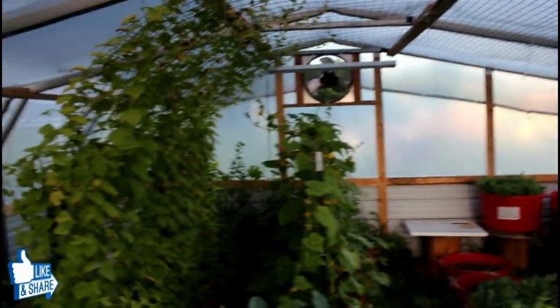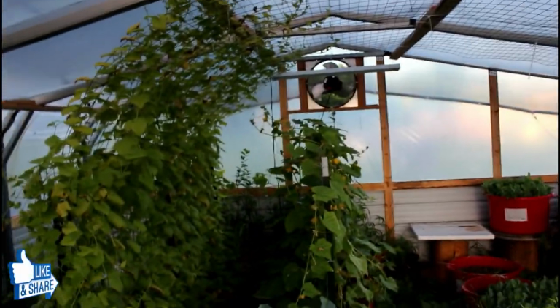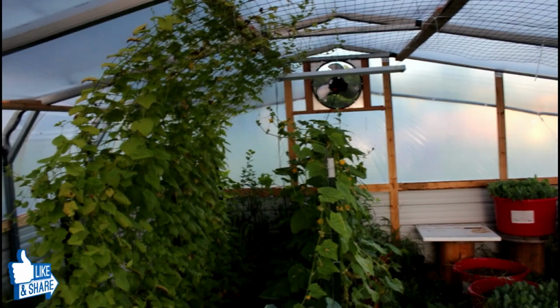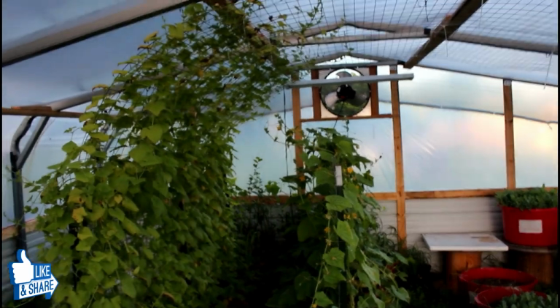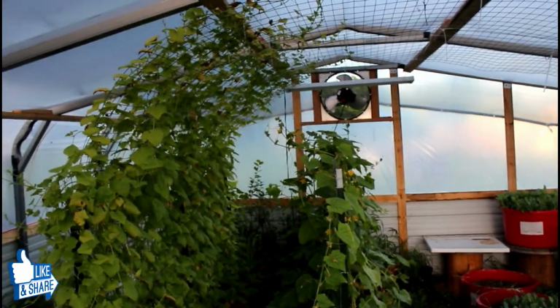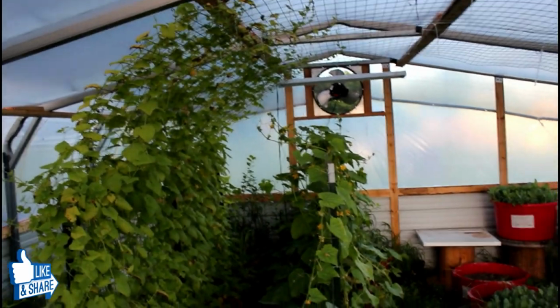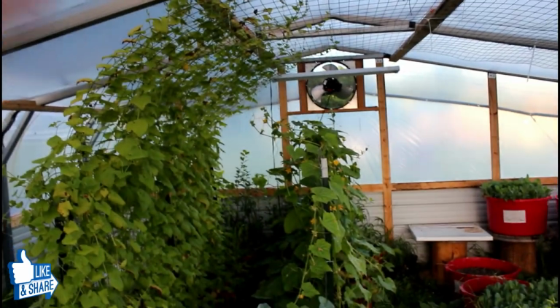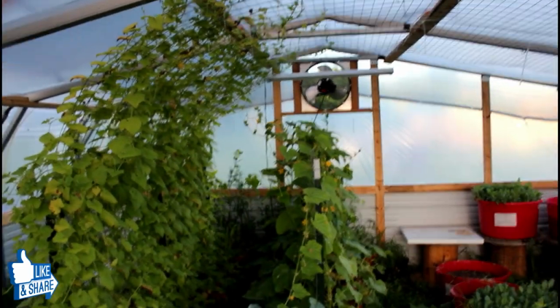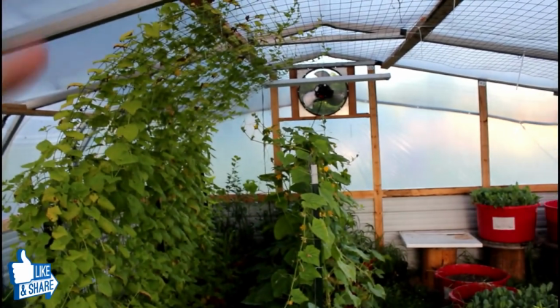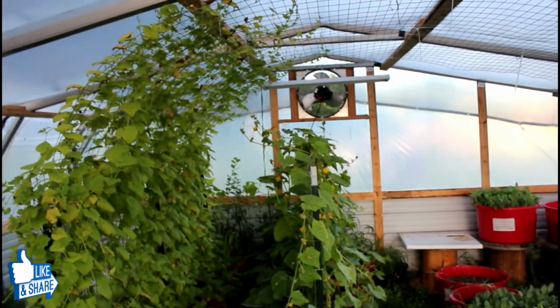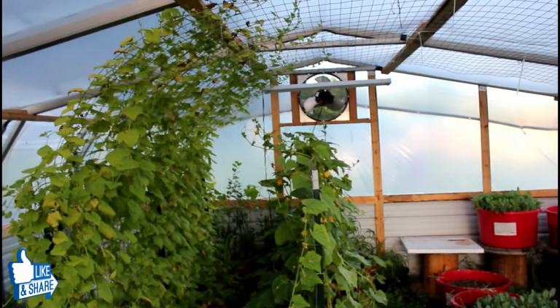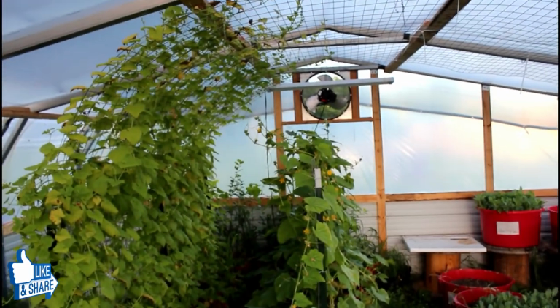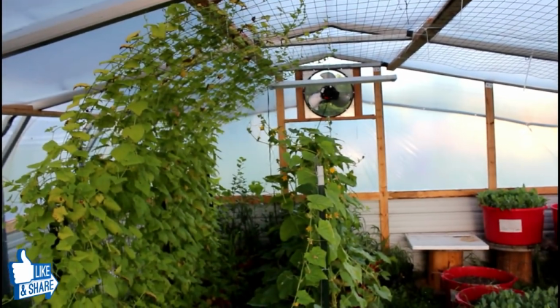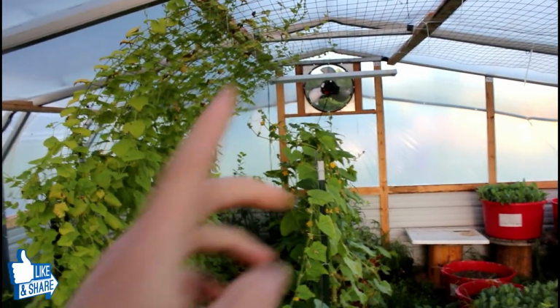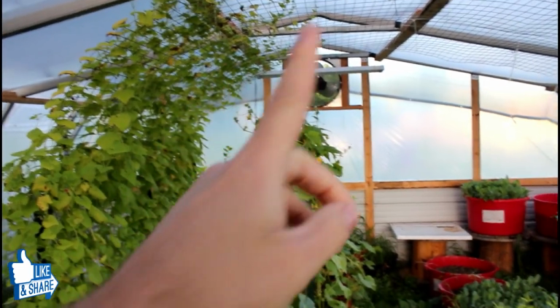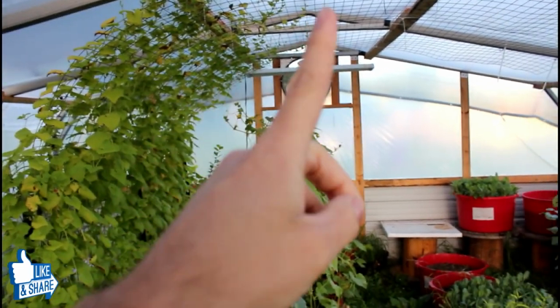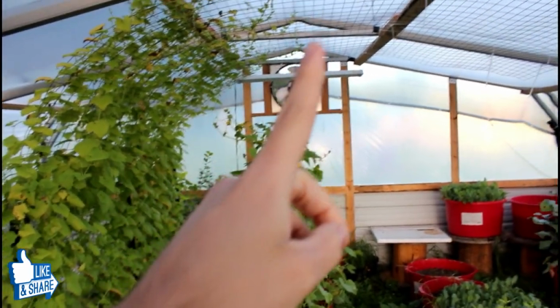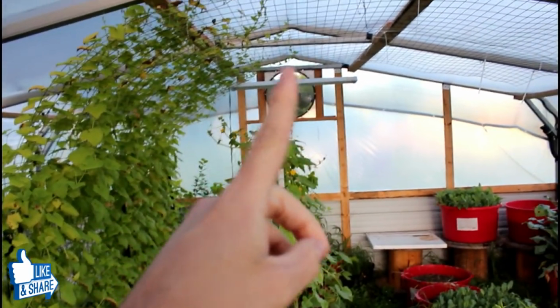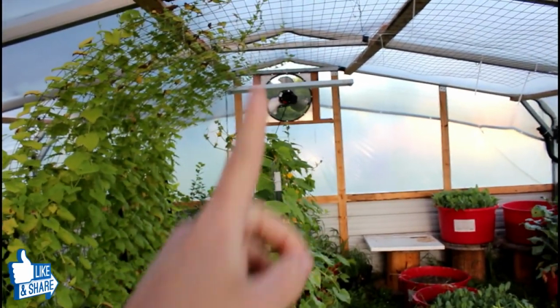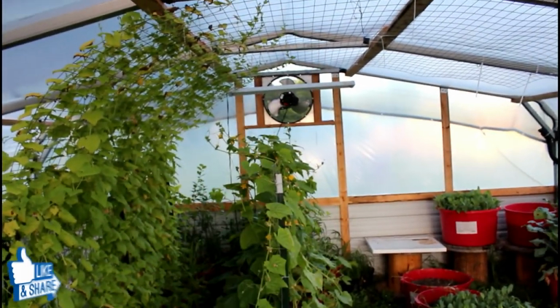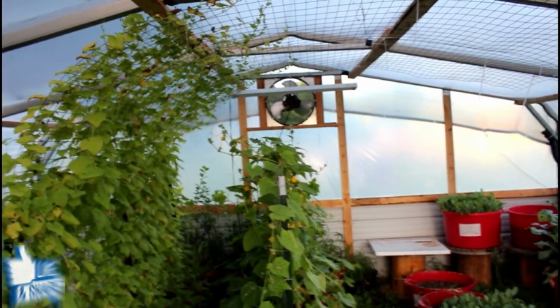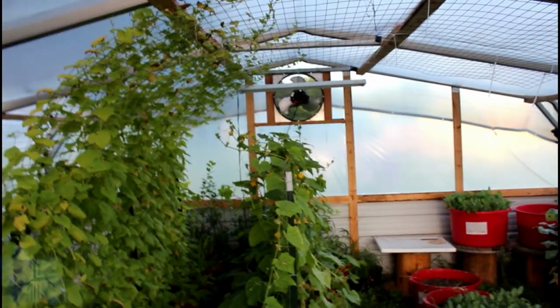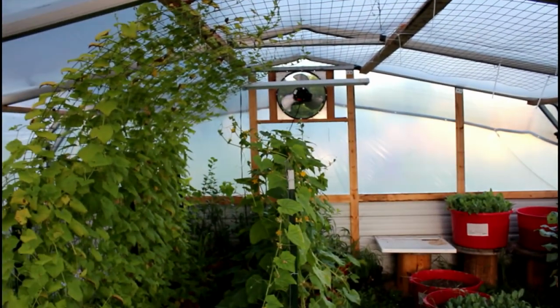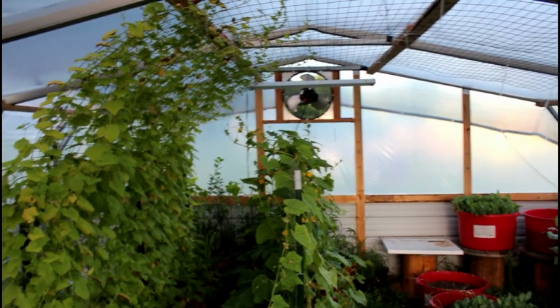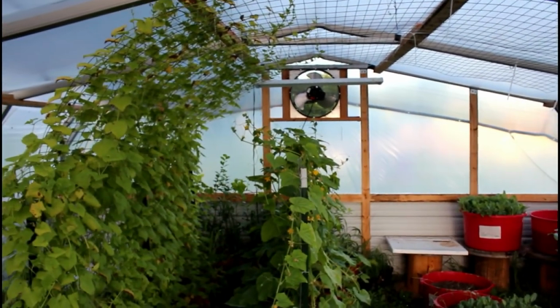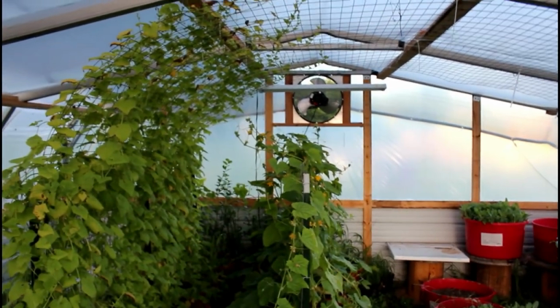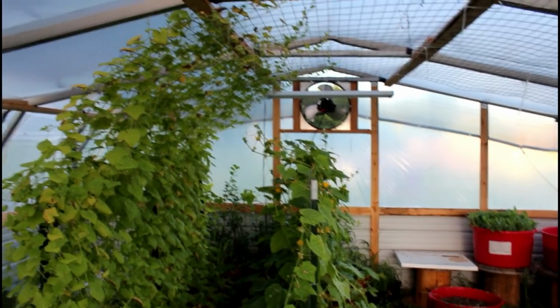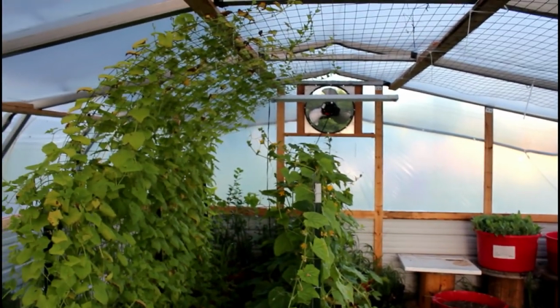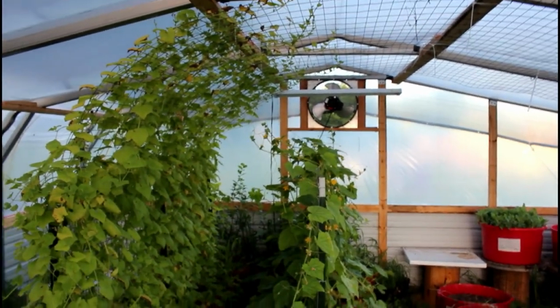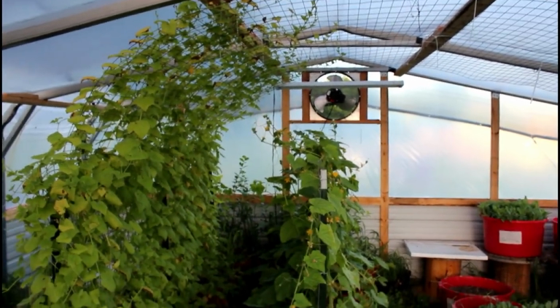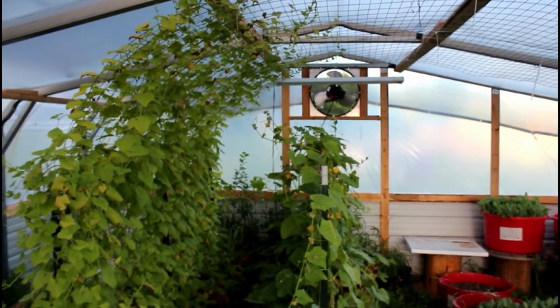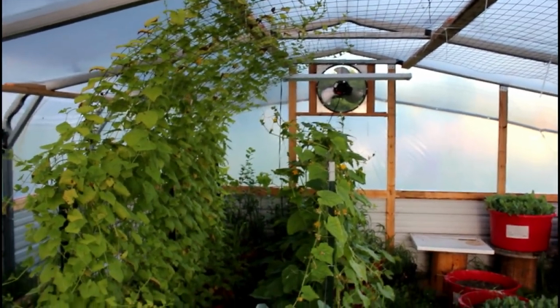Thanks for watching how we built a greenhouse out of a carport. We'll see you on the next video.